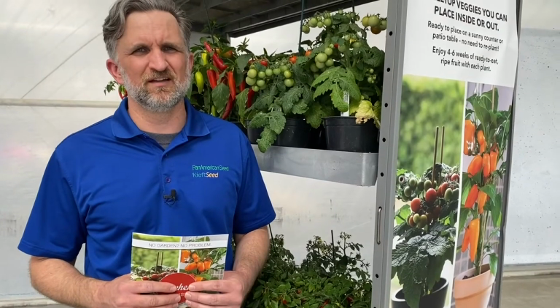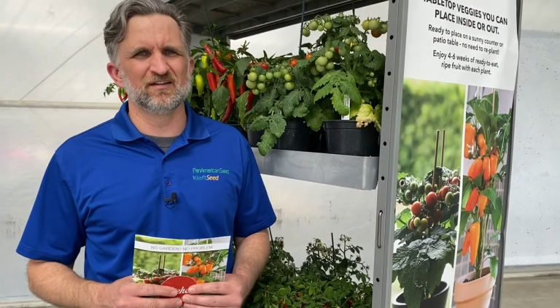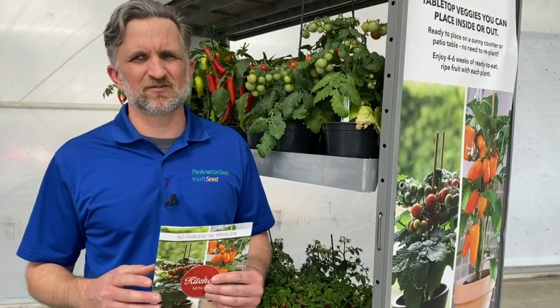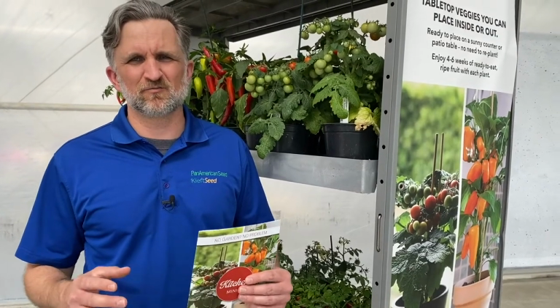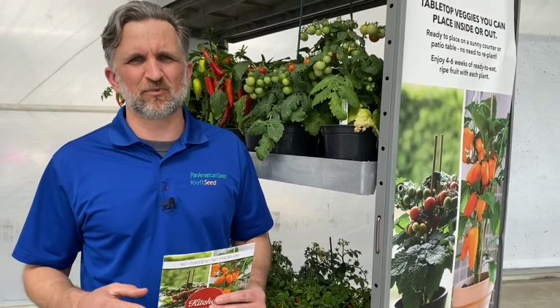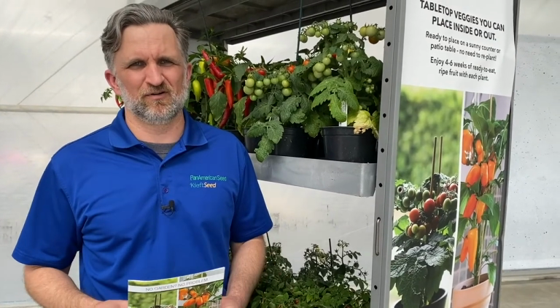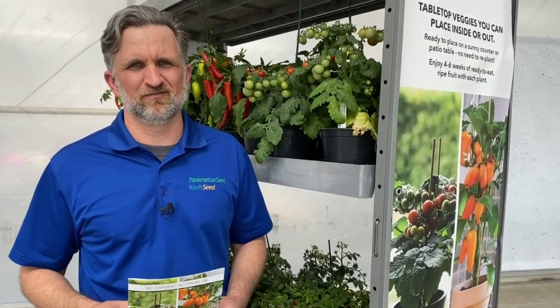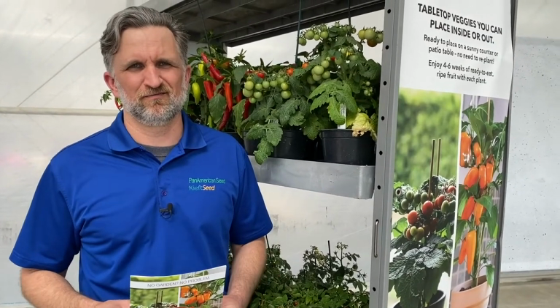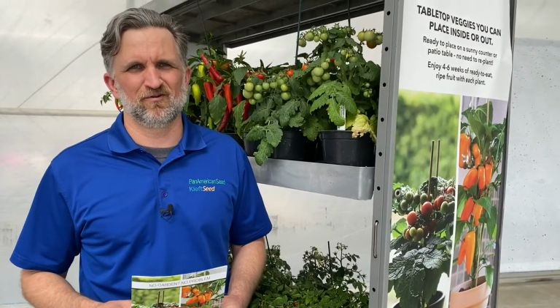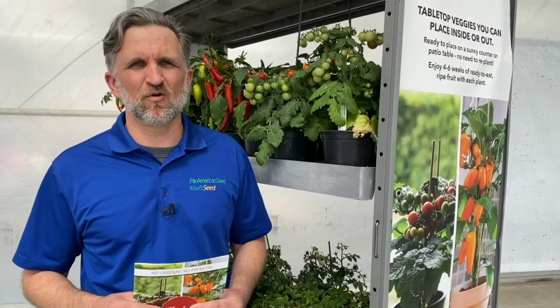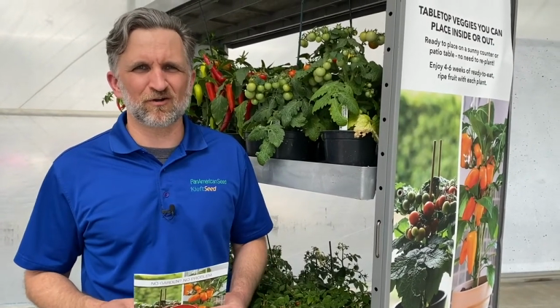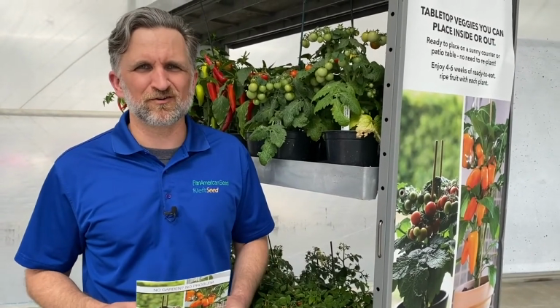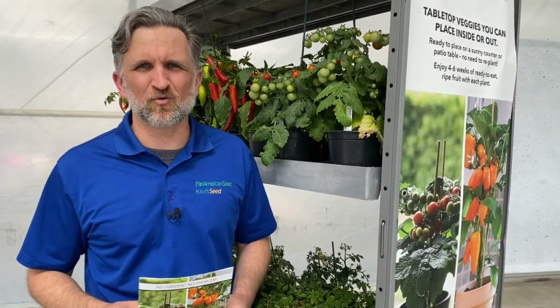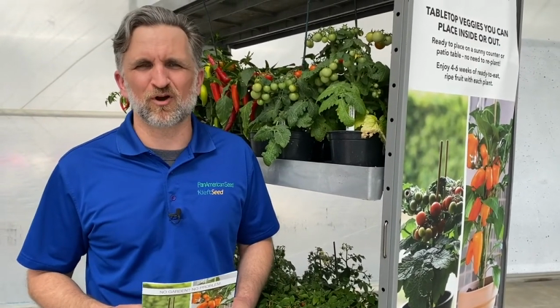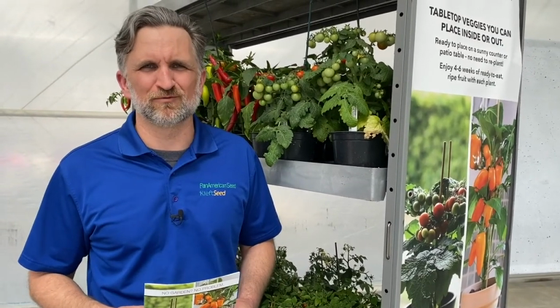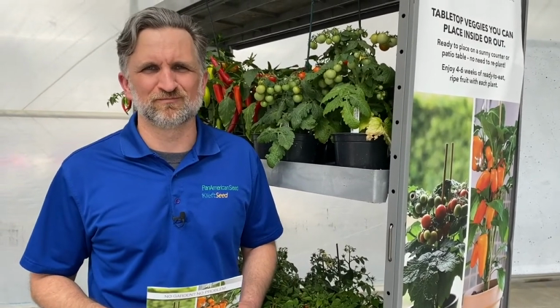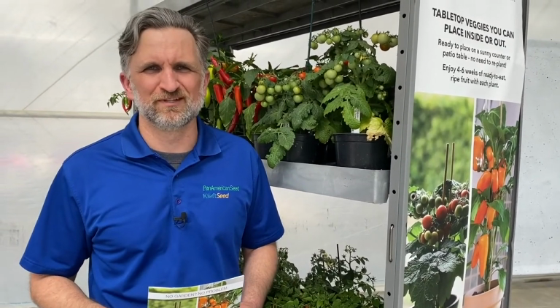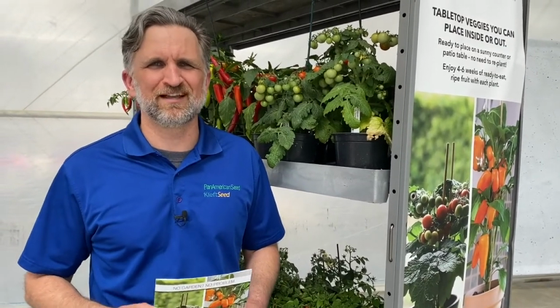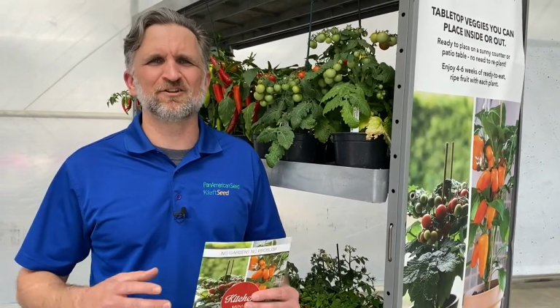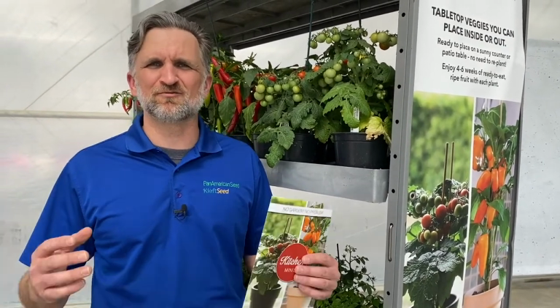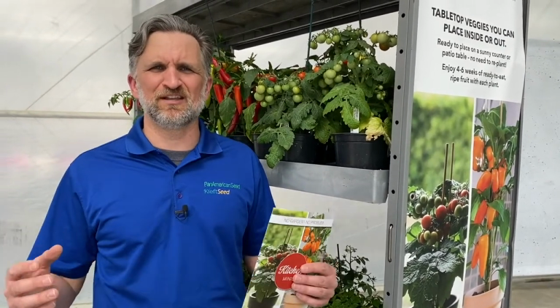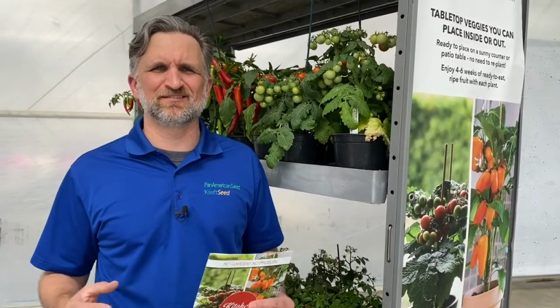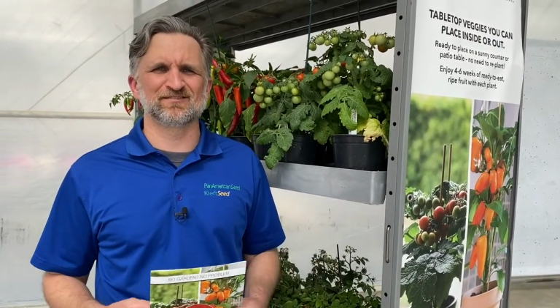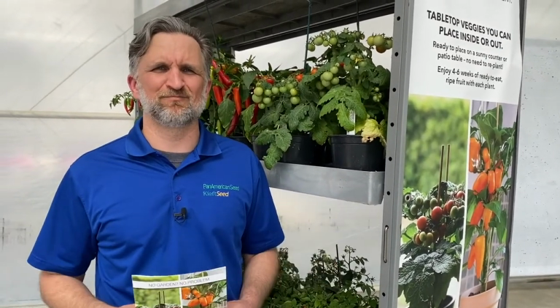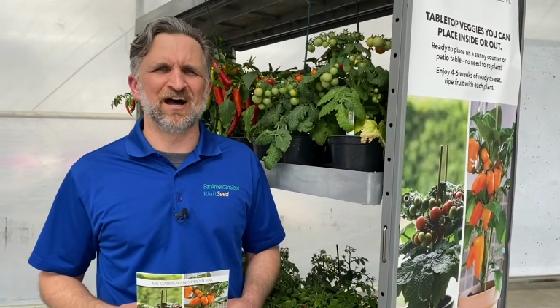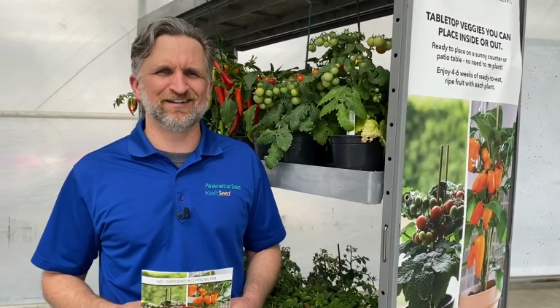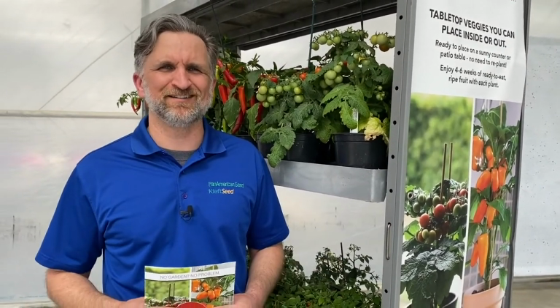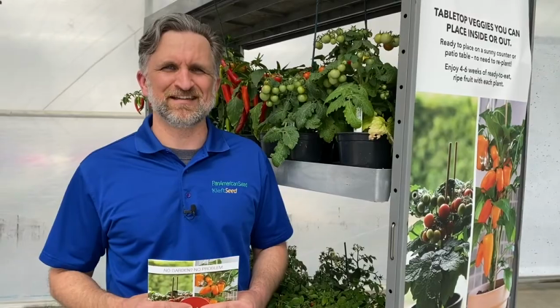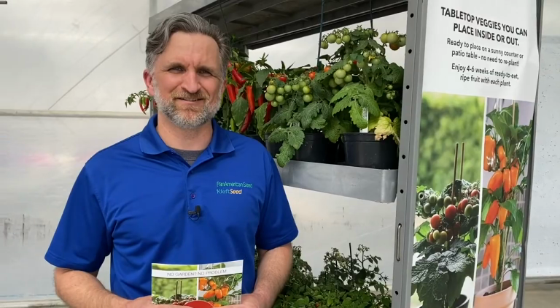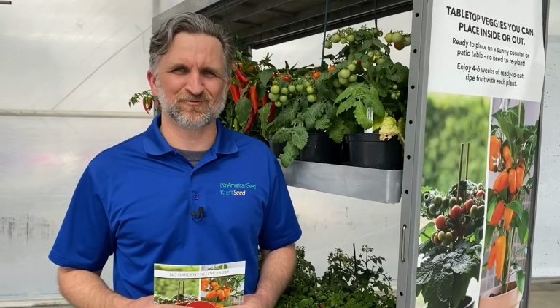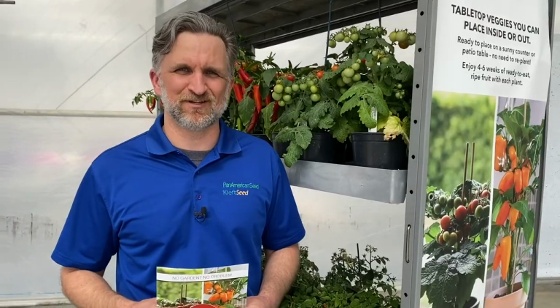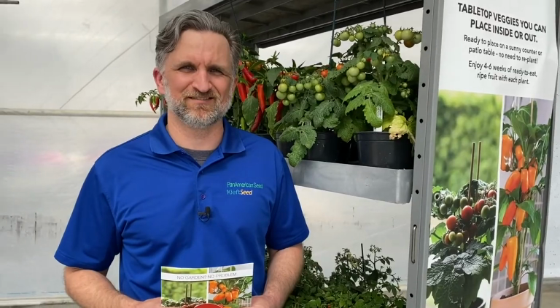Just remember: no garden, no problem. Kitchen Minis — buy, eat, repeat. That really helps.